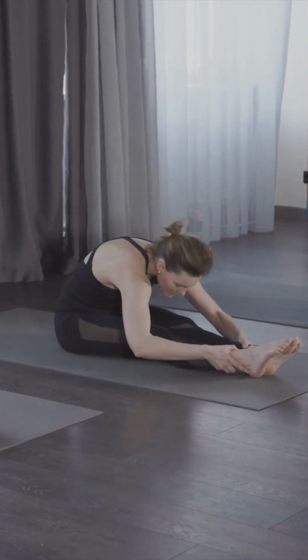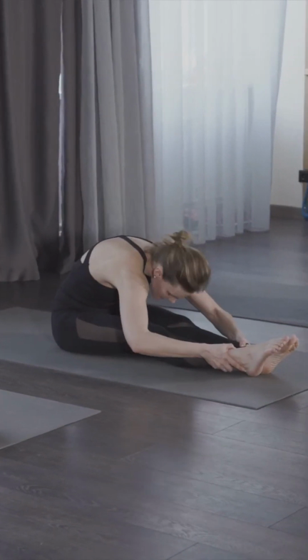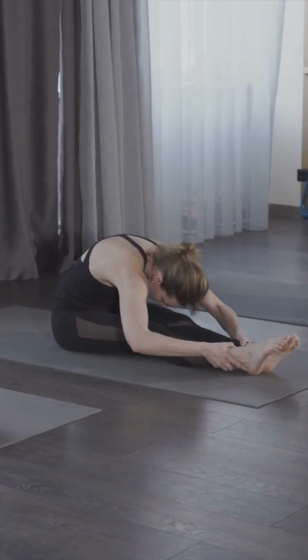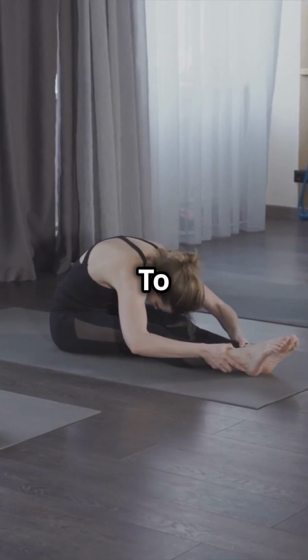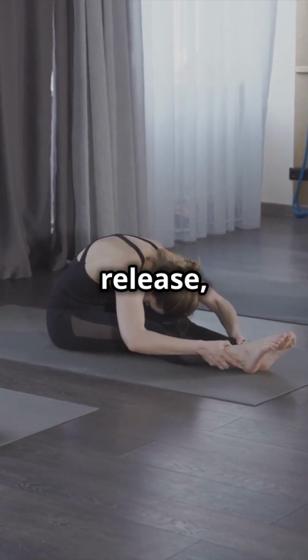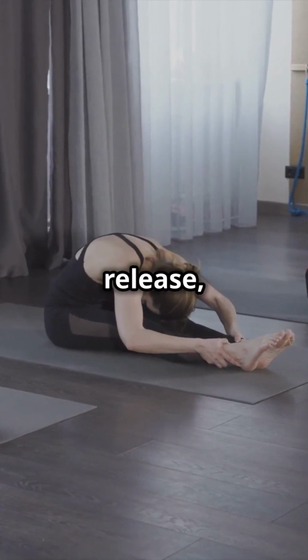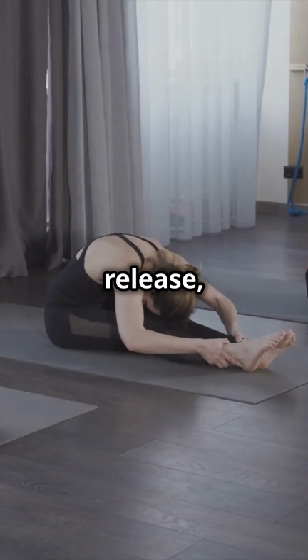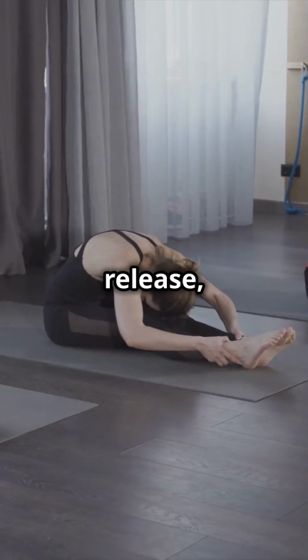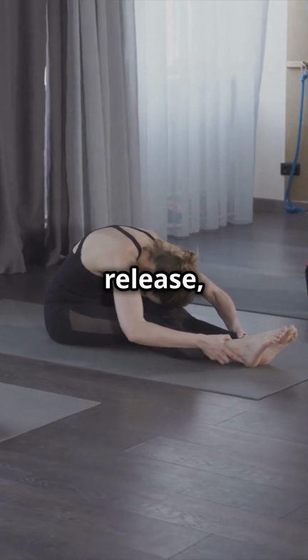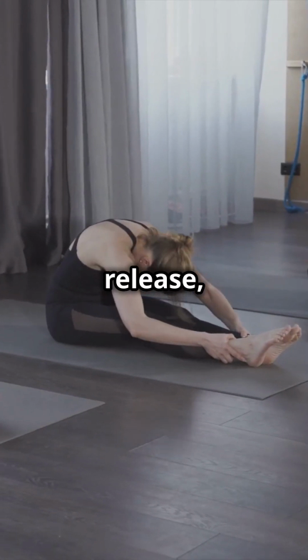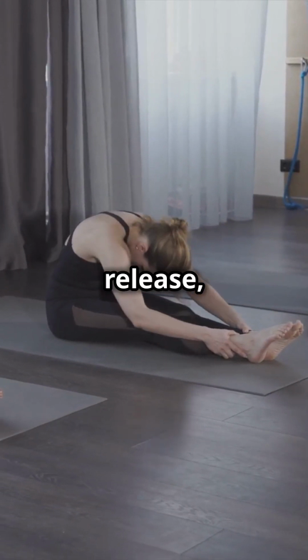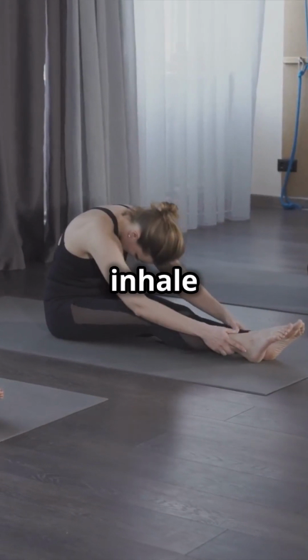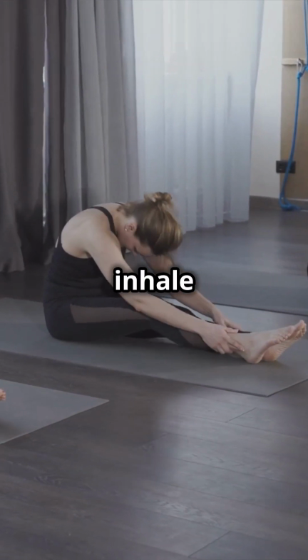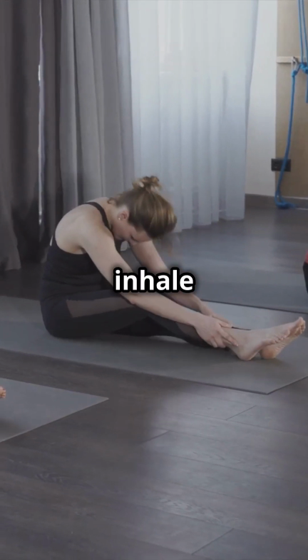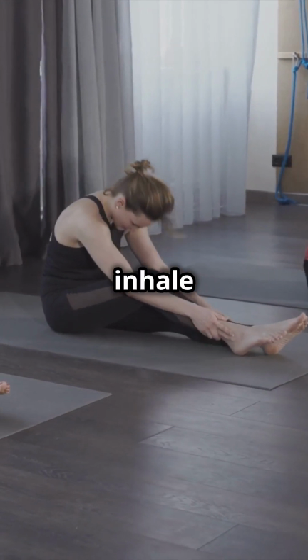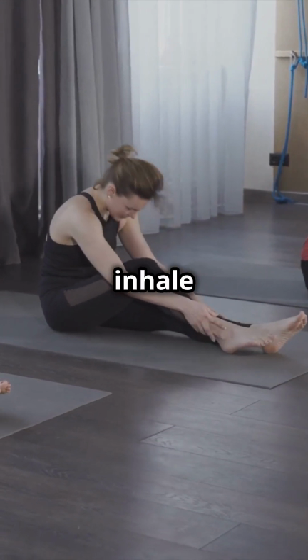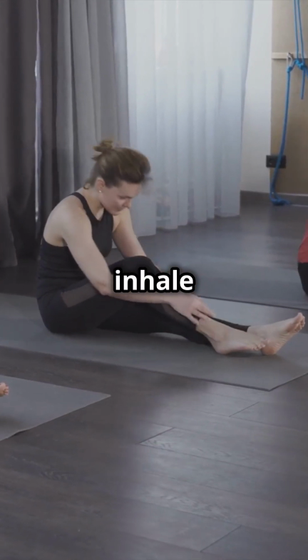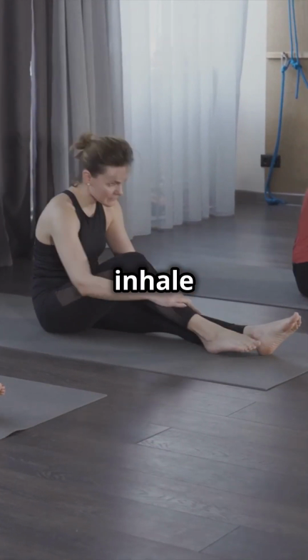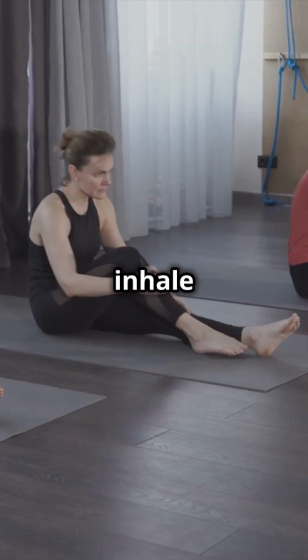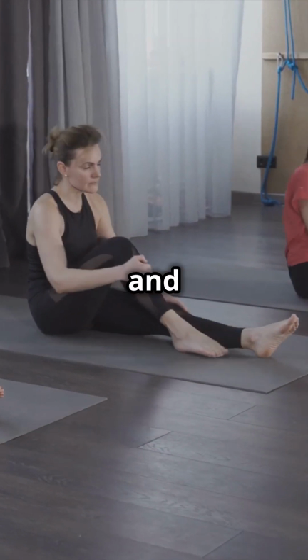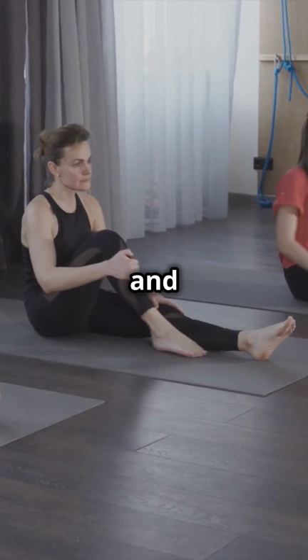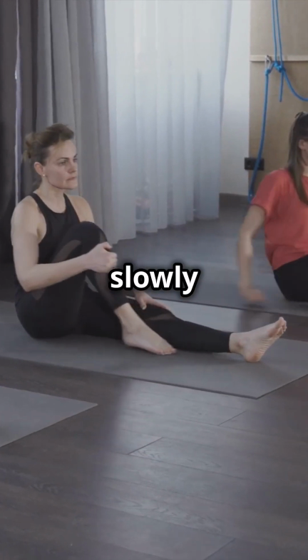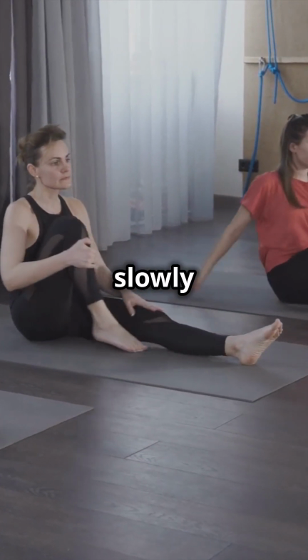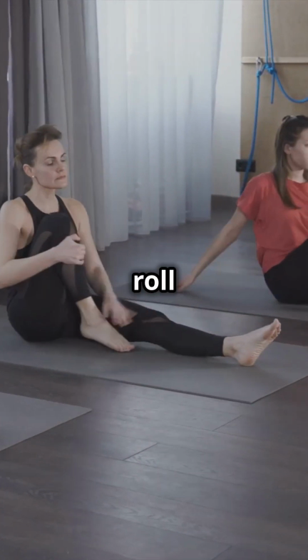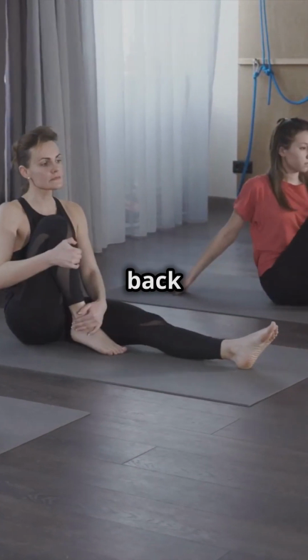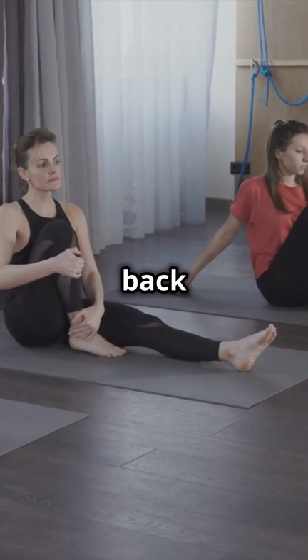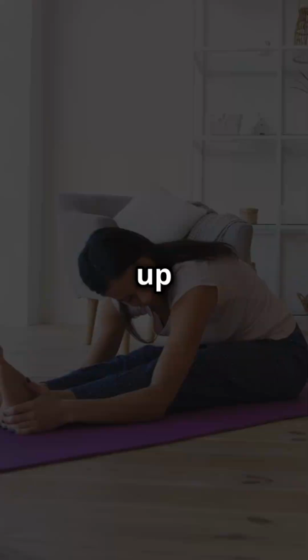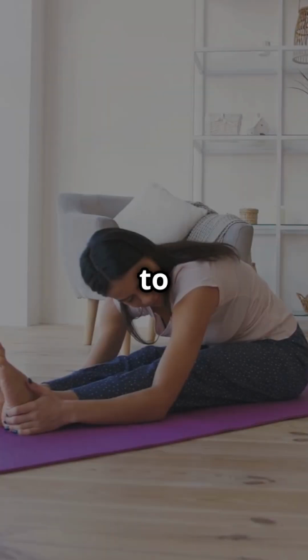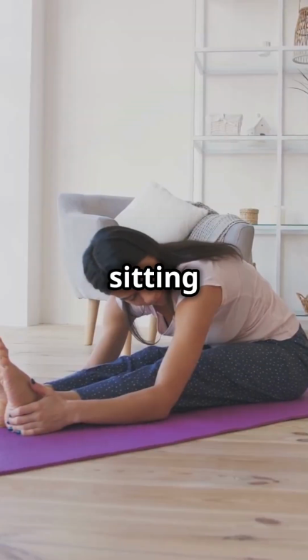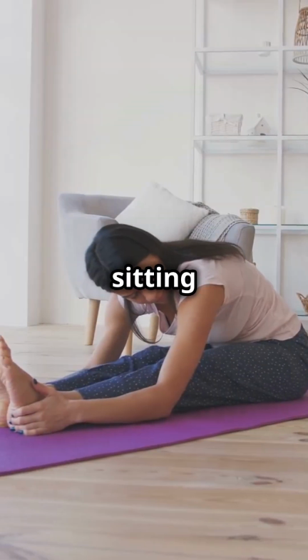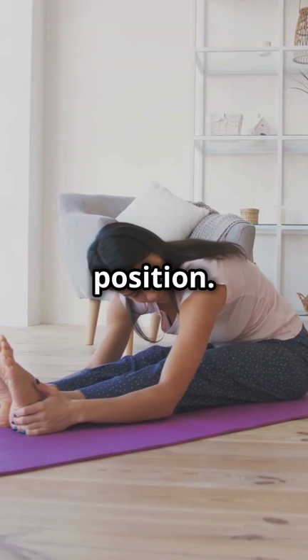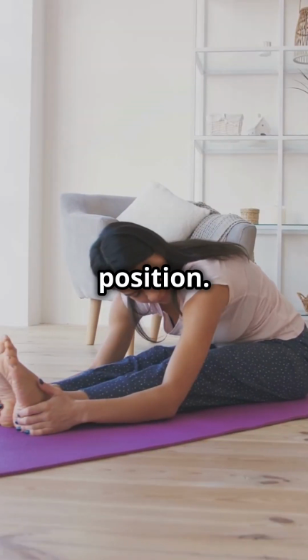To release, inhale and slowly roll back up to a sitting position.